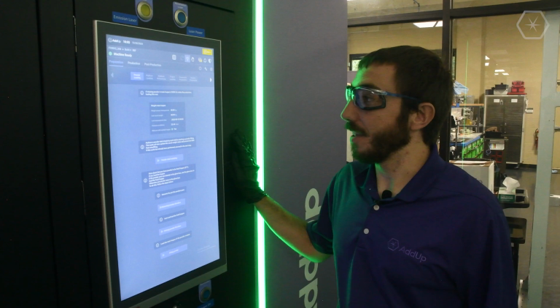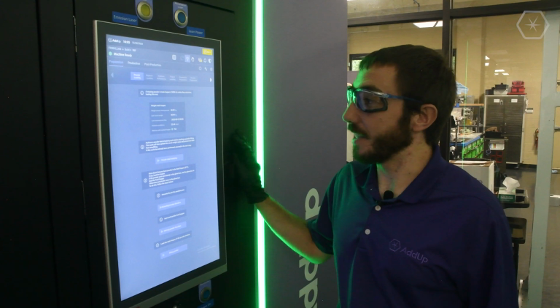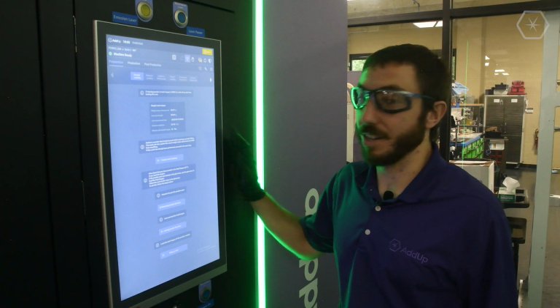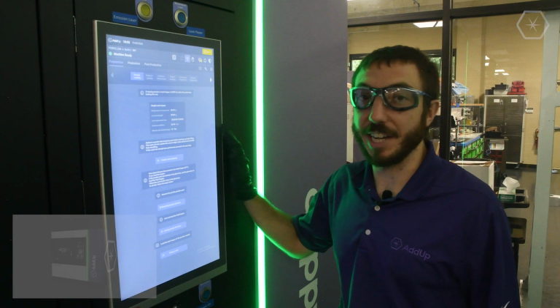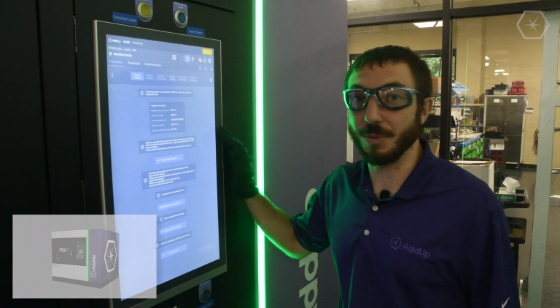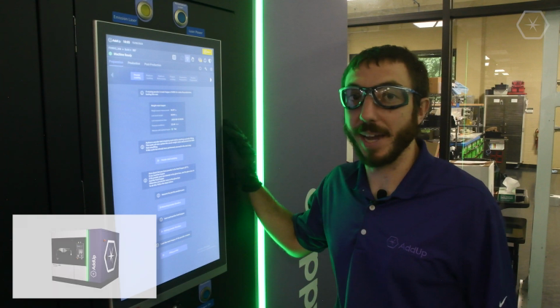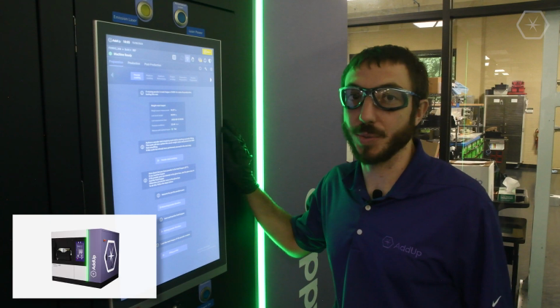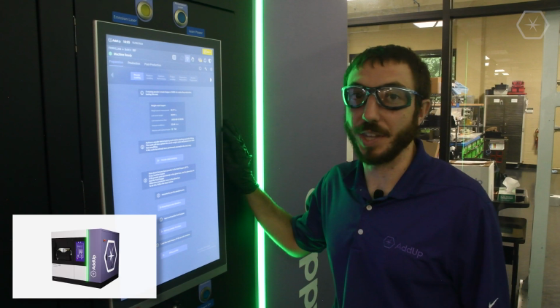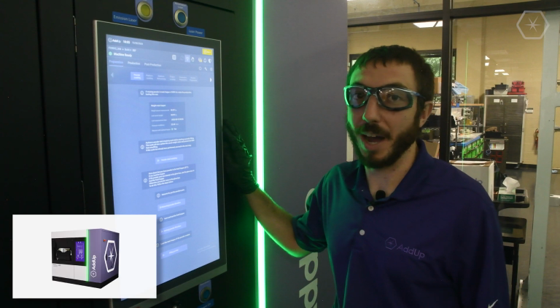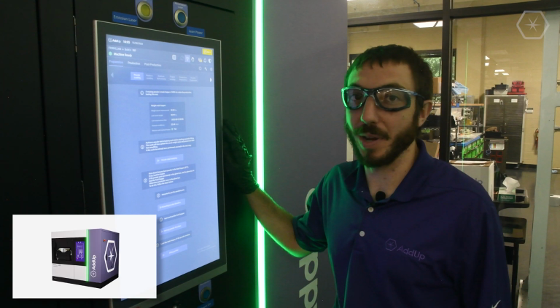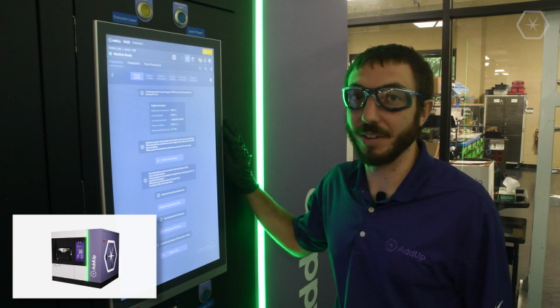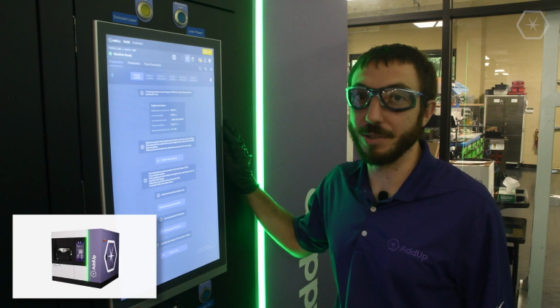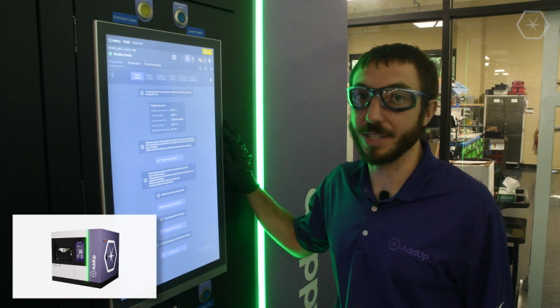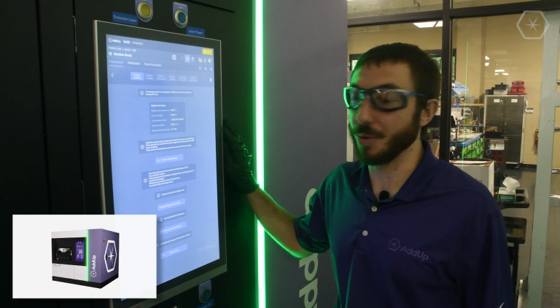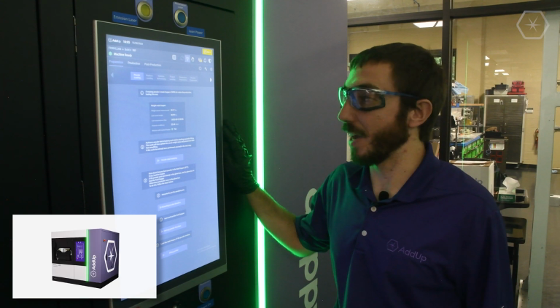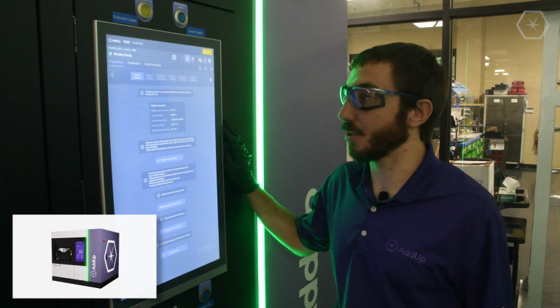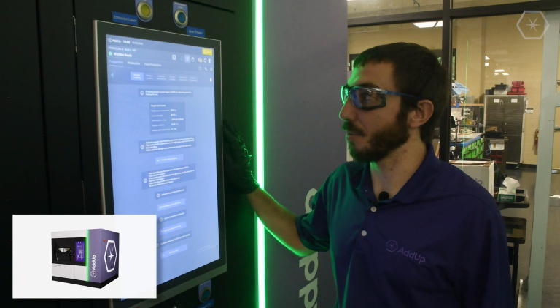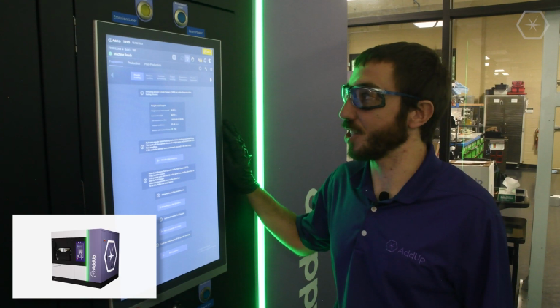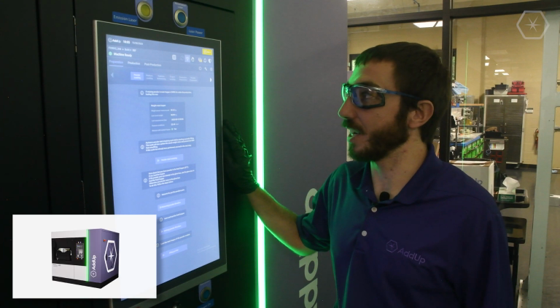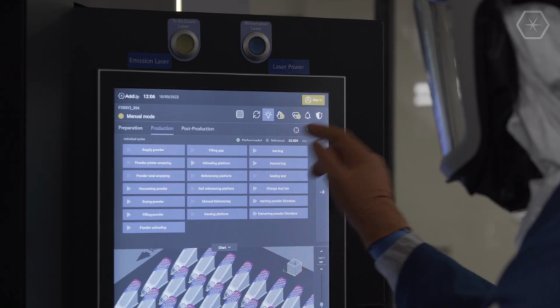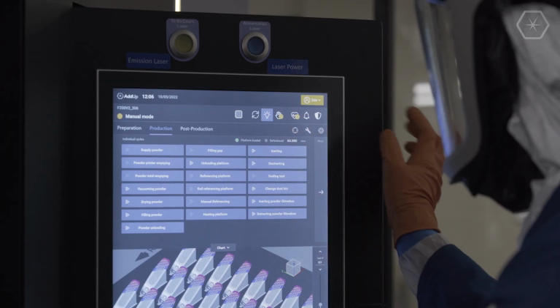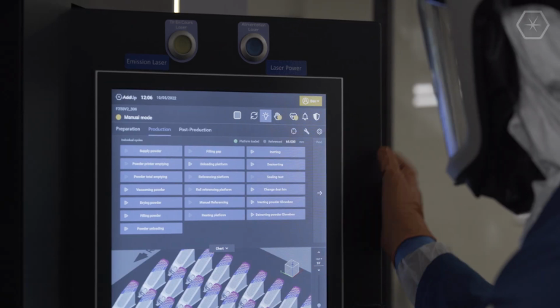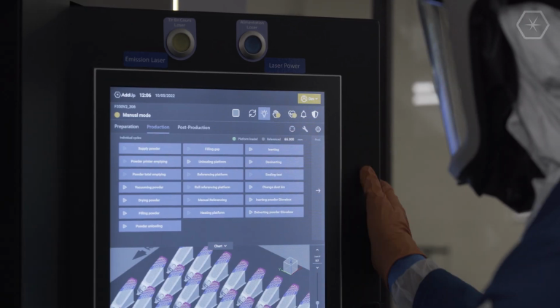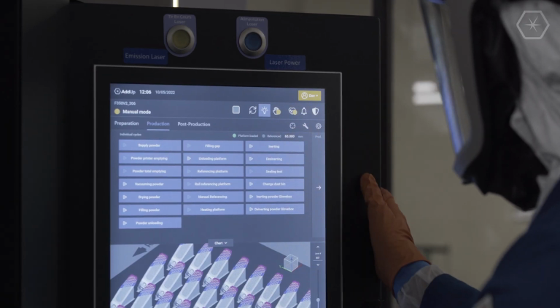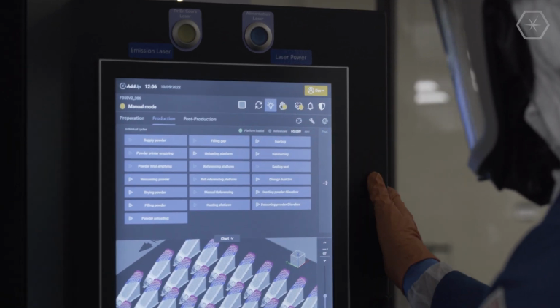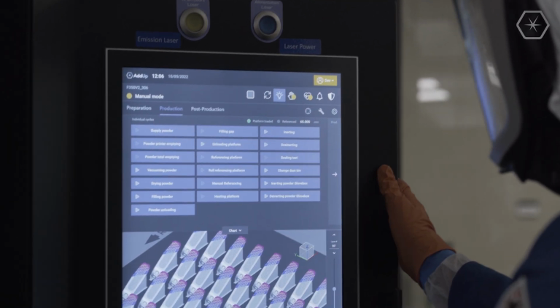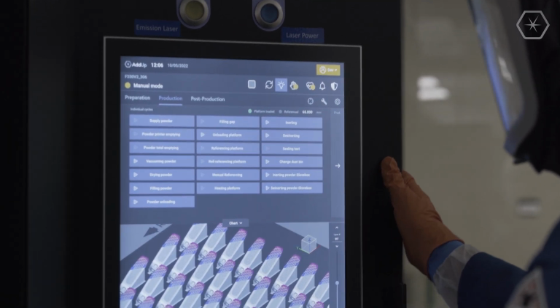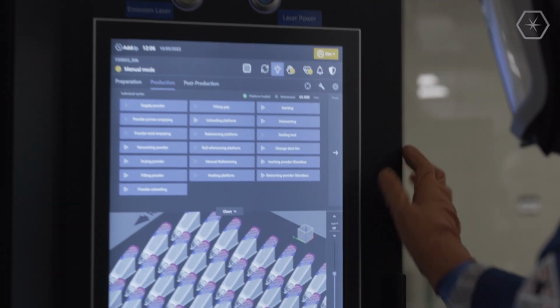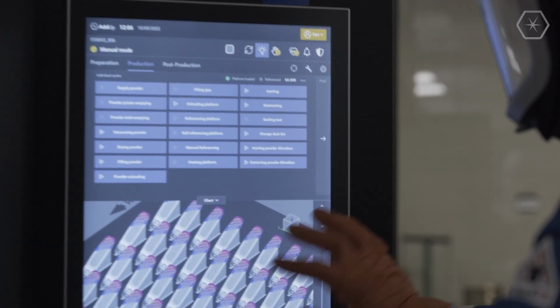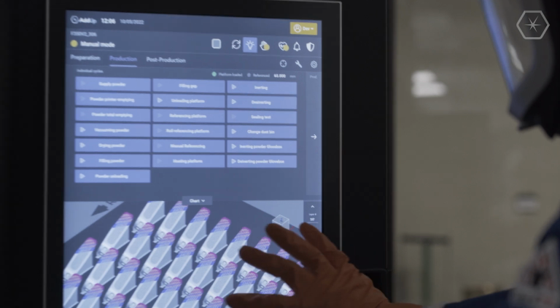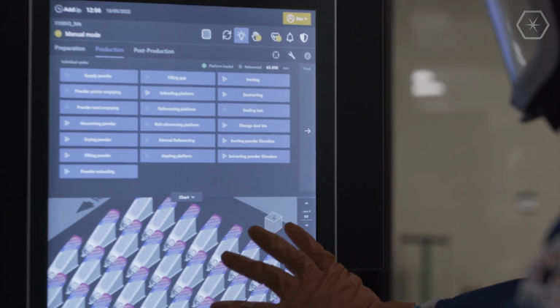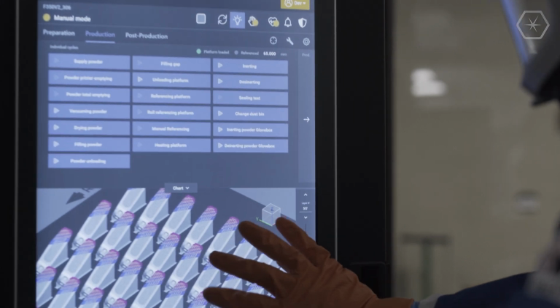This is our HMI. It's what the operator uses to interact with the machine. It makes it really straightforward to set up a build.